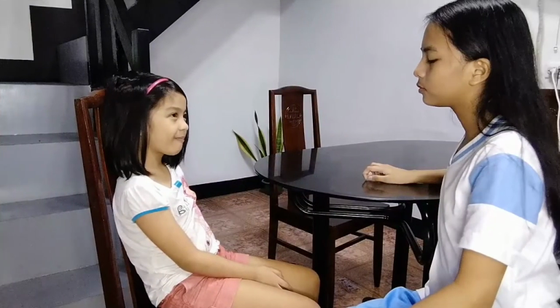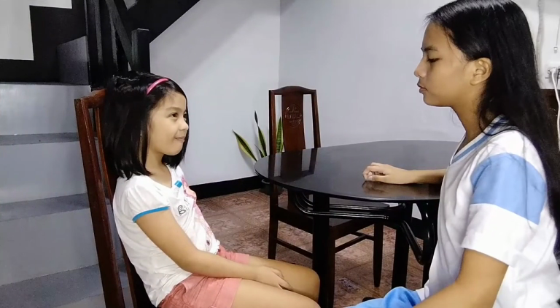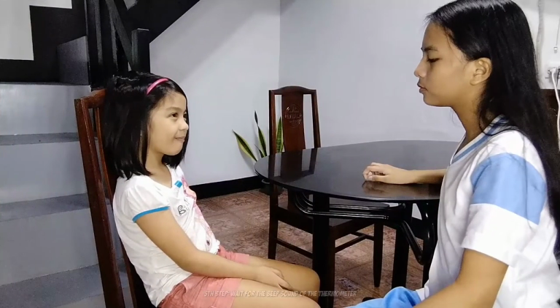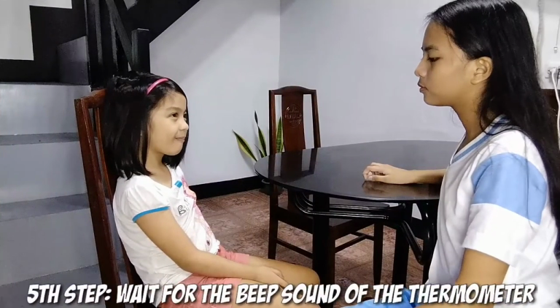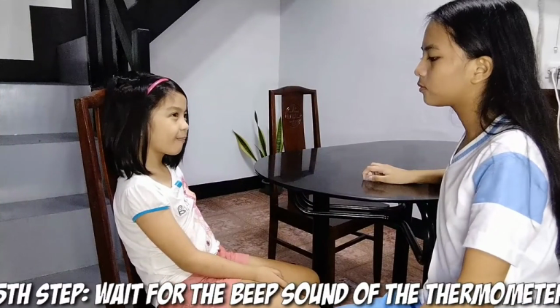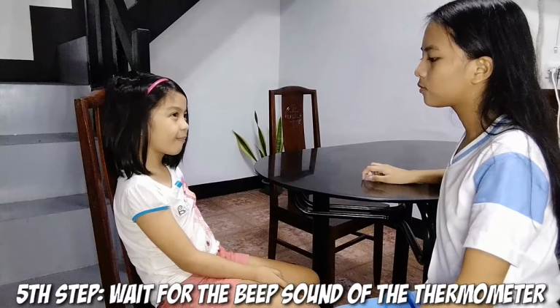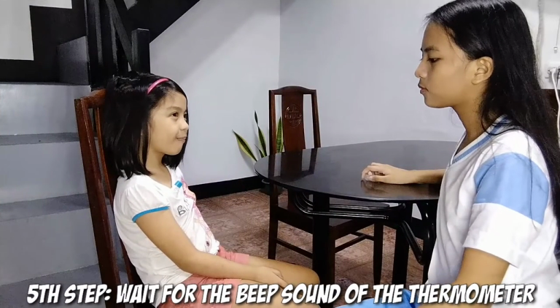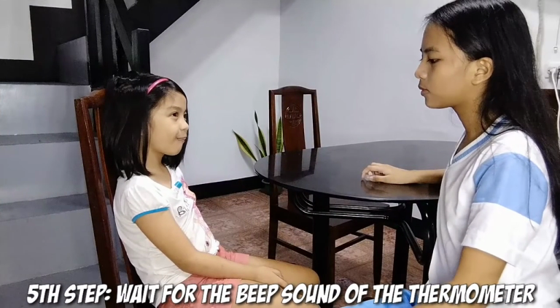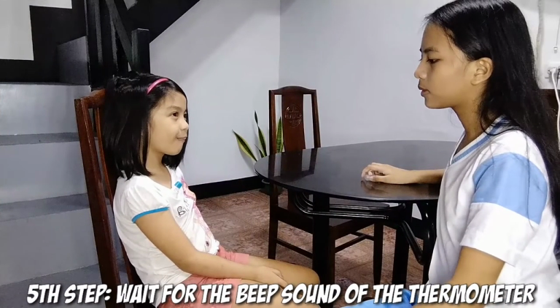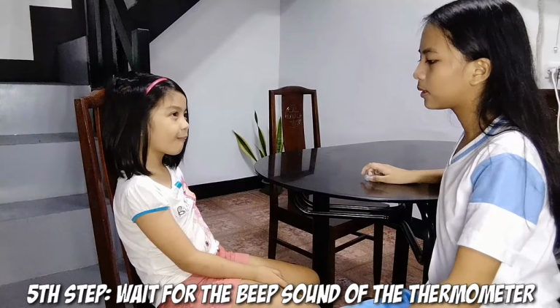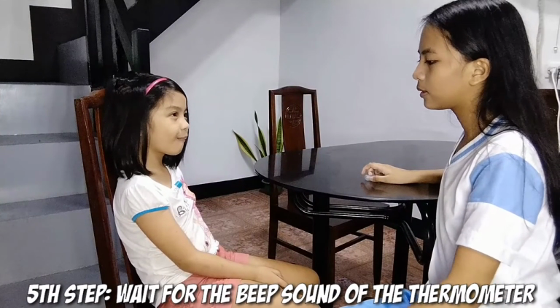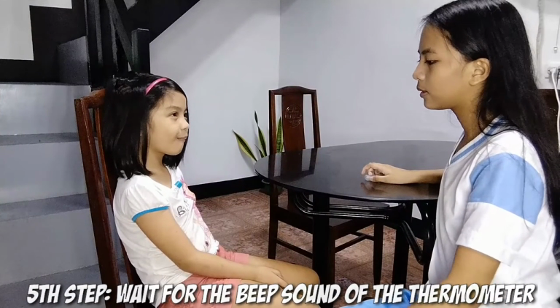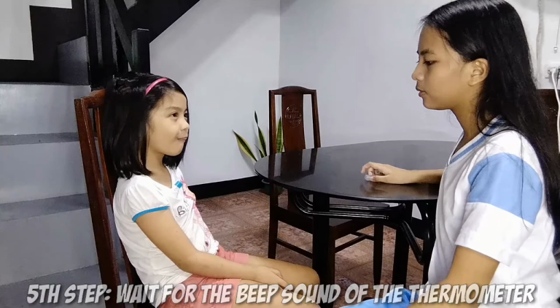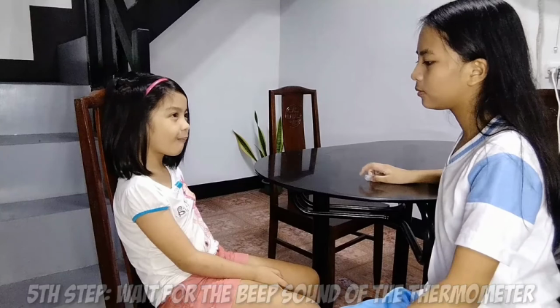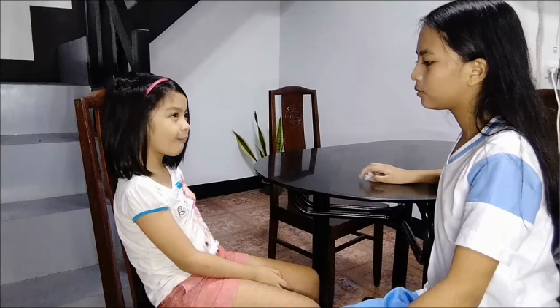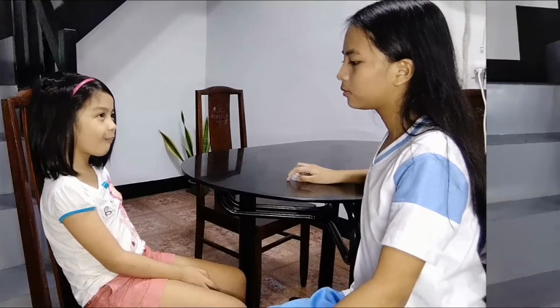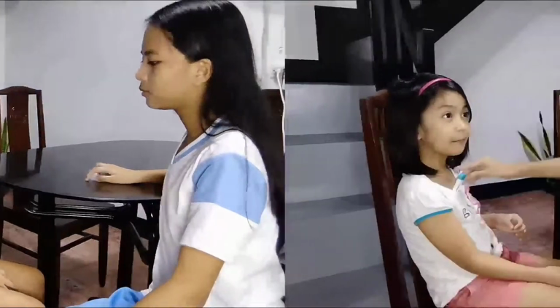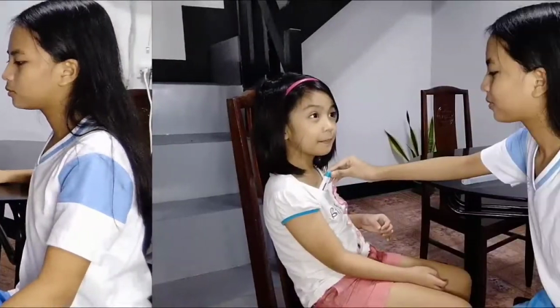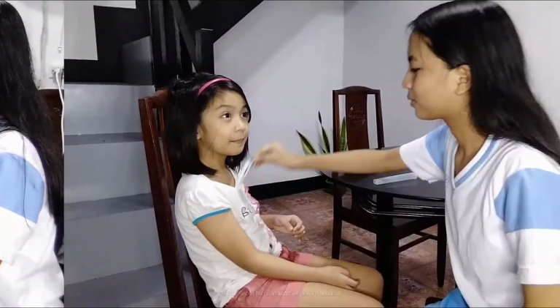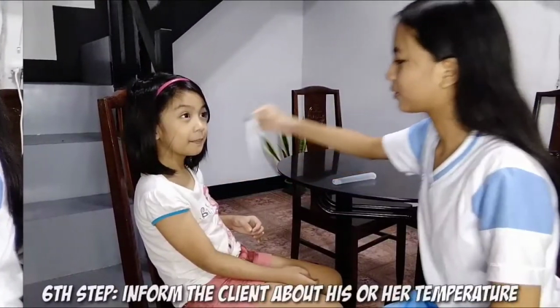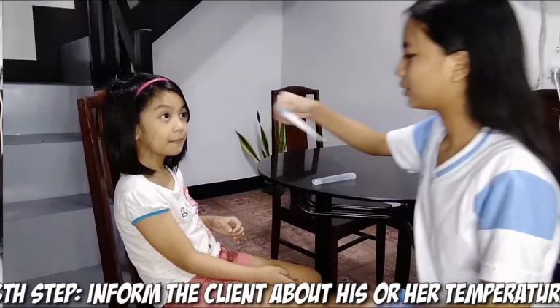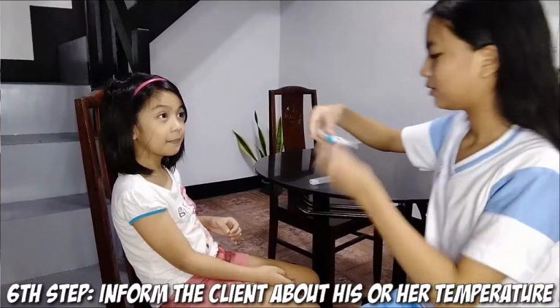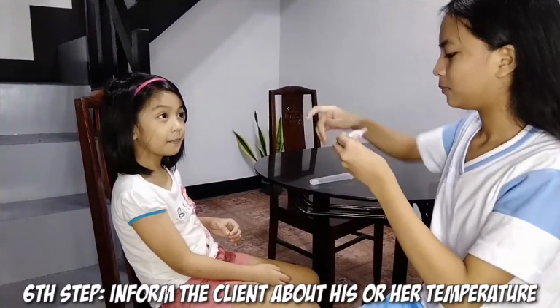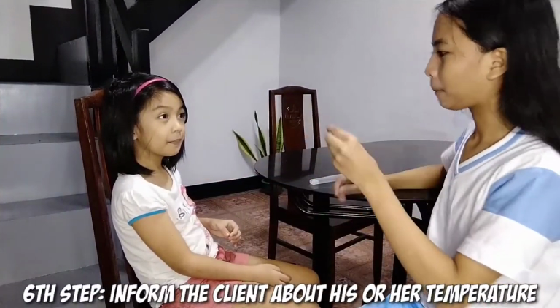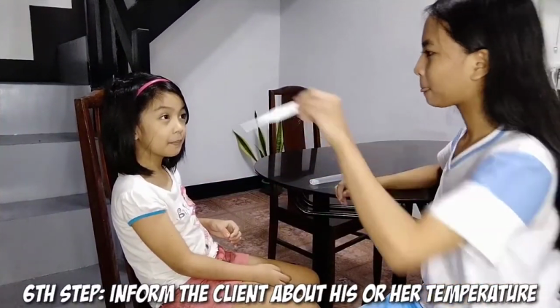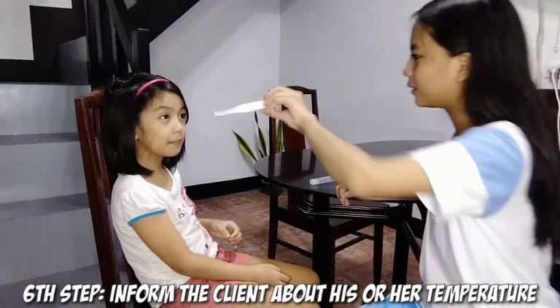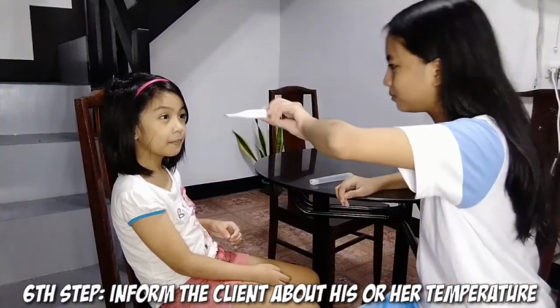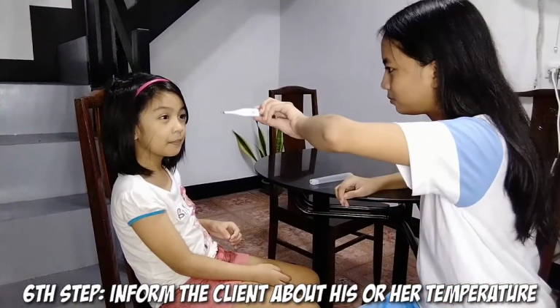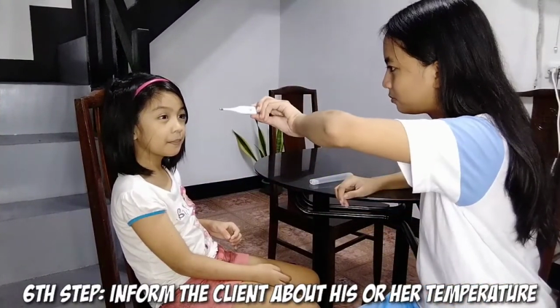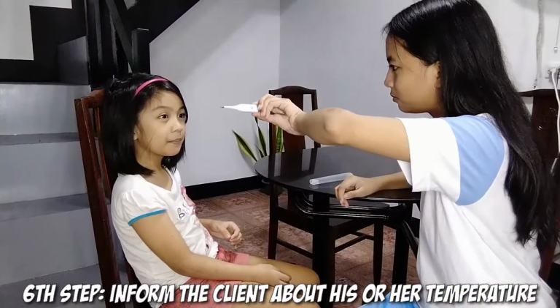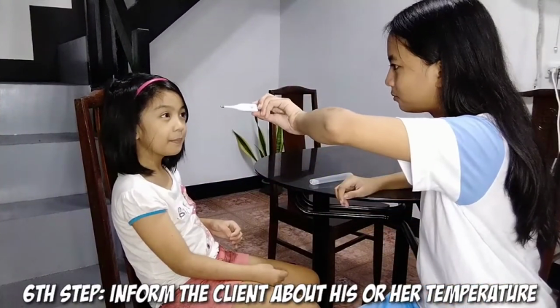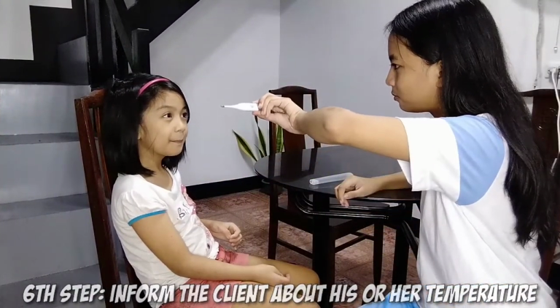Fifth step, wait for the beep sound of the thermometer. Sixth step, inform the client about his or her temperature.